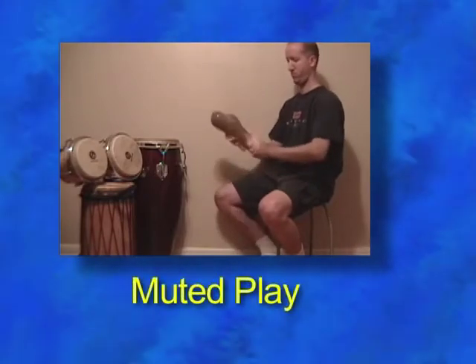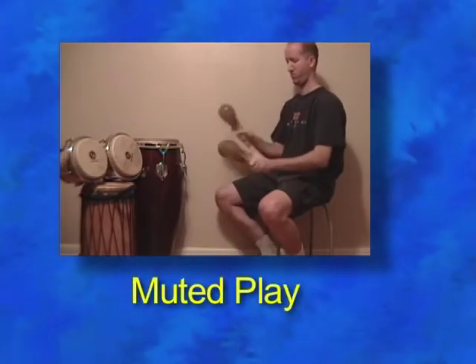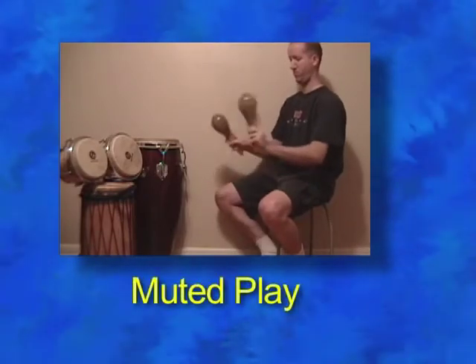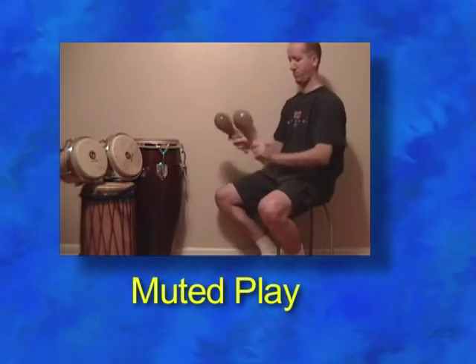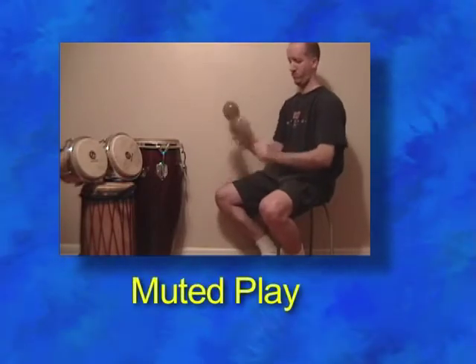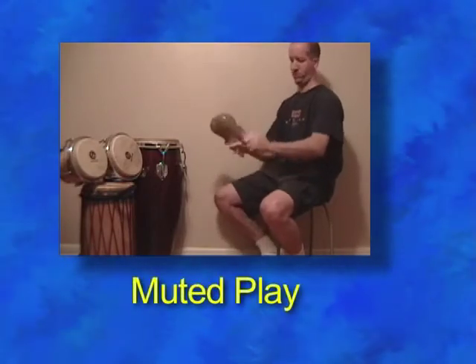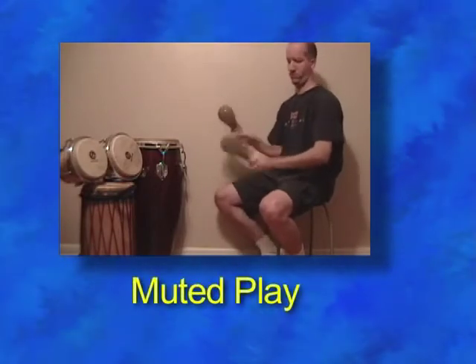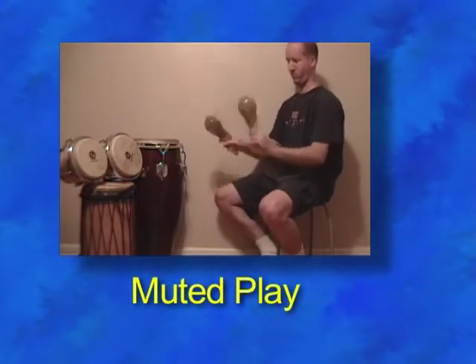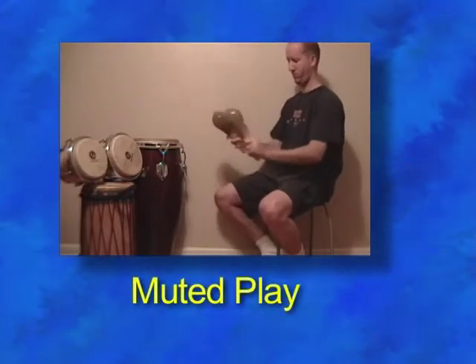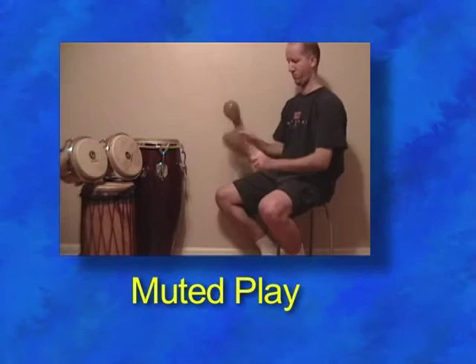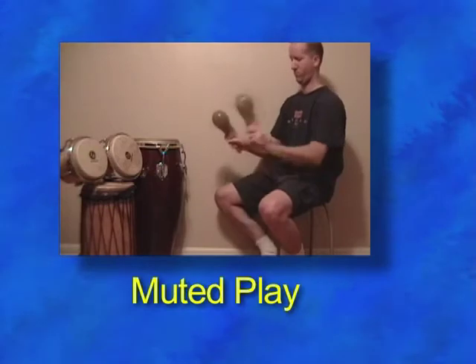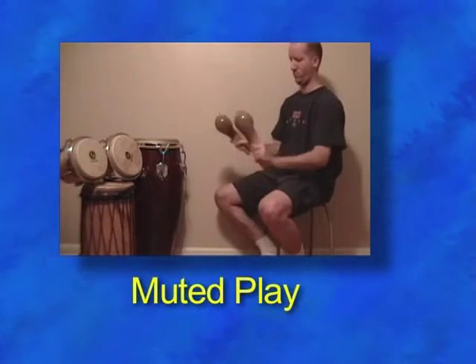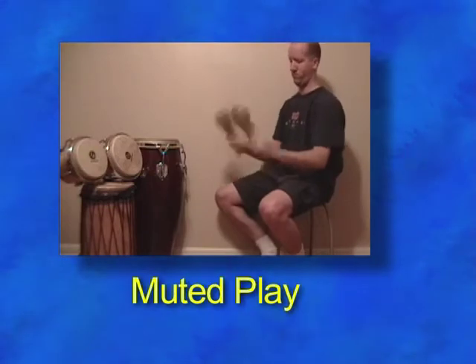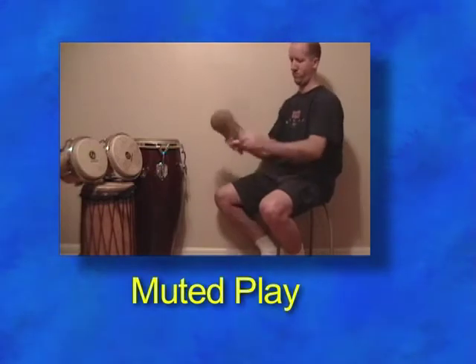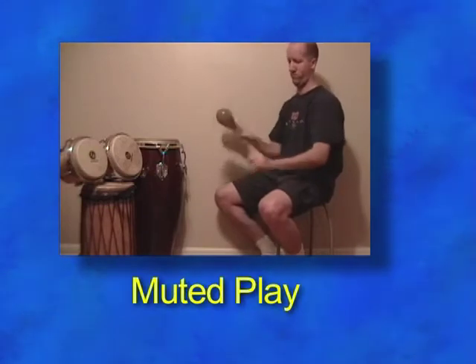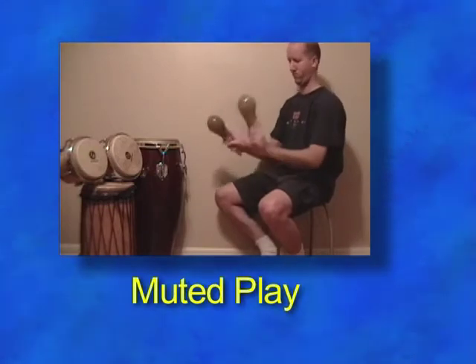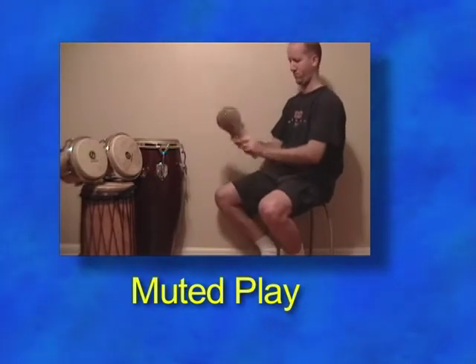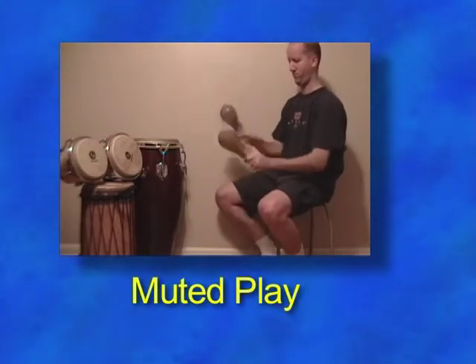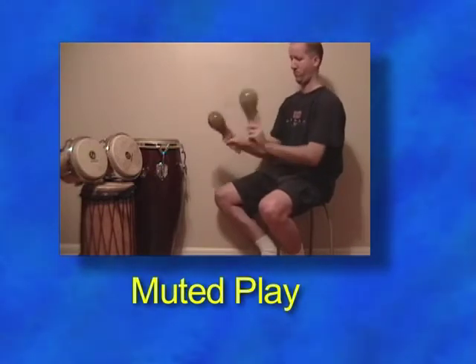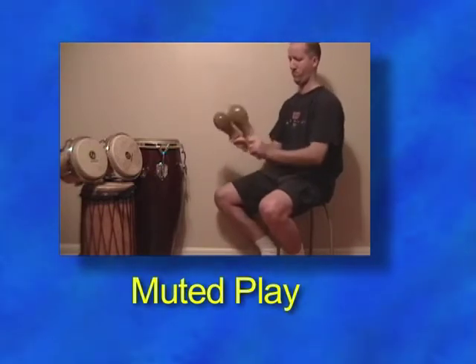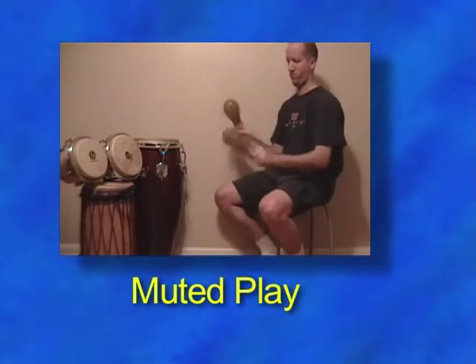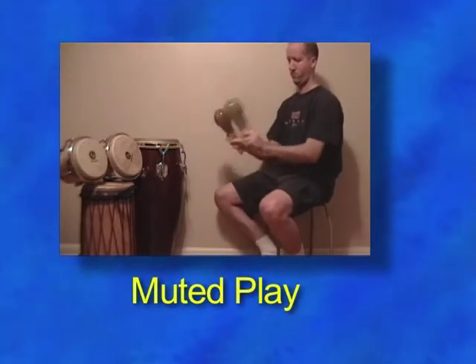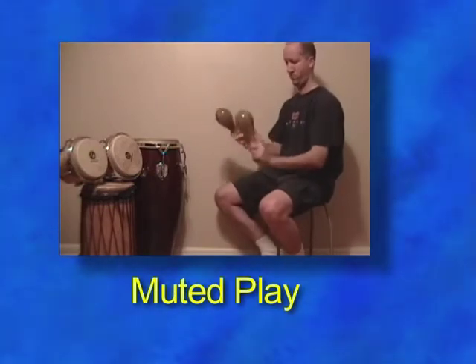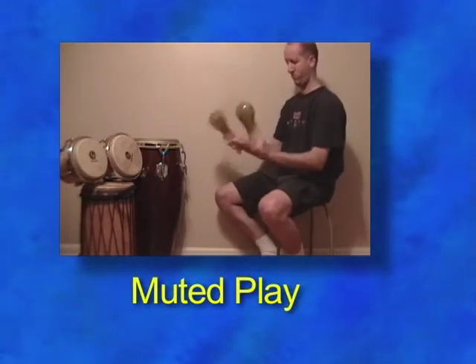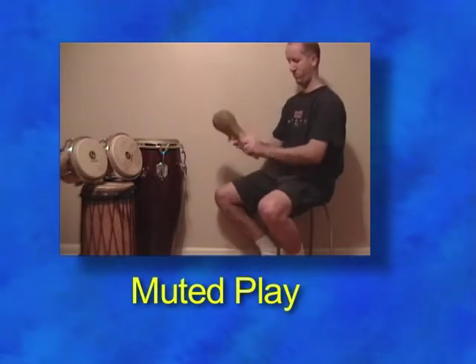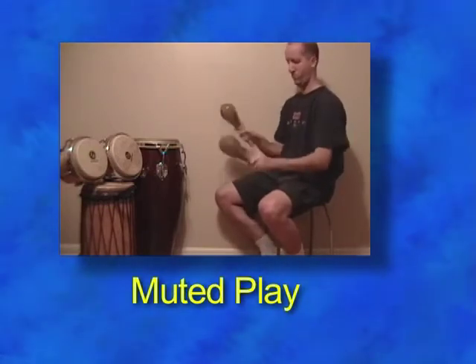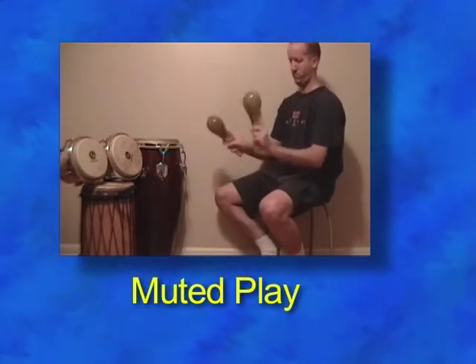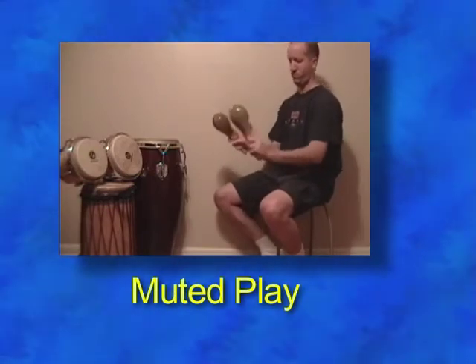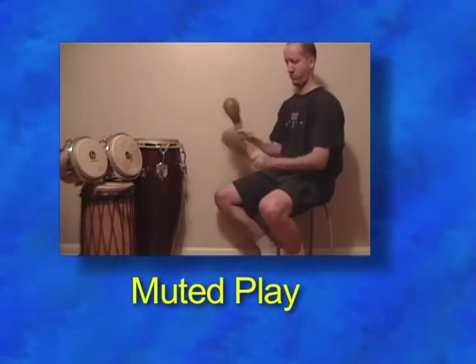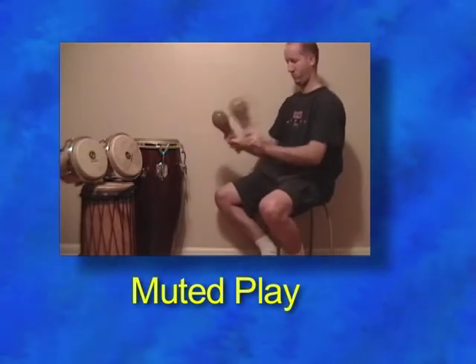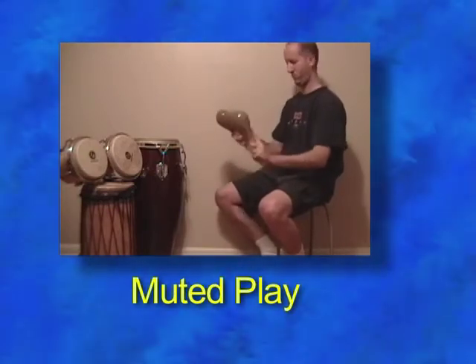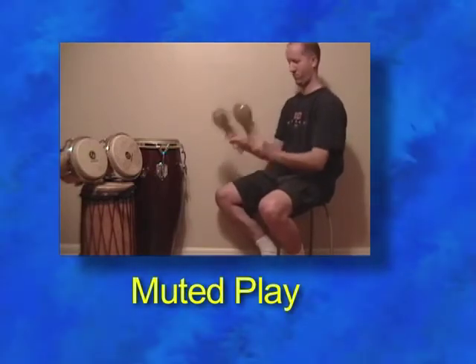We can create a muted sound by extending our pointer fingers and placing them on the maraca gourds.